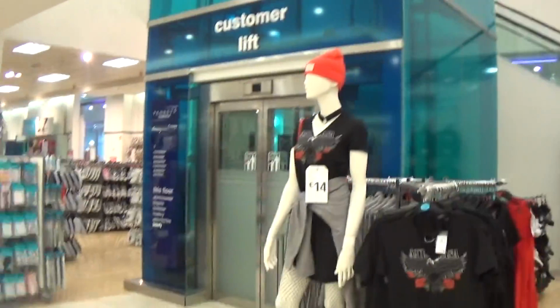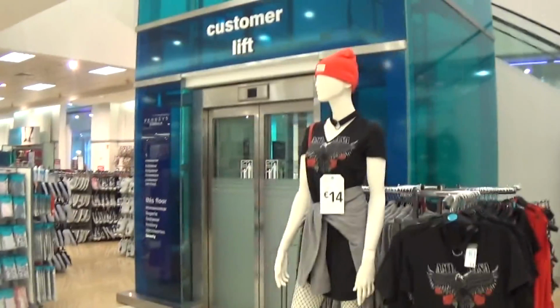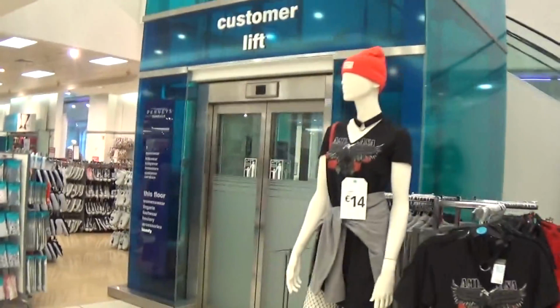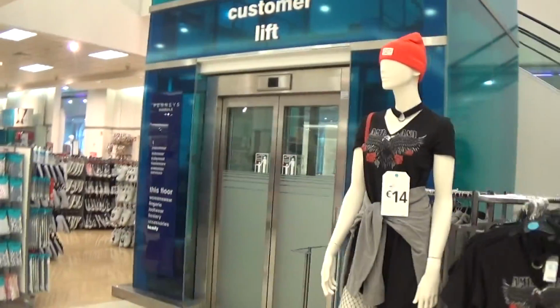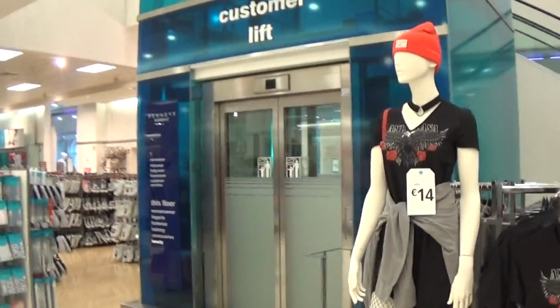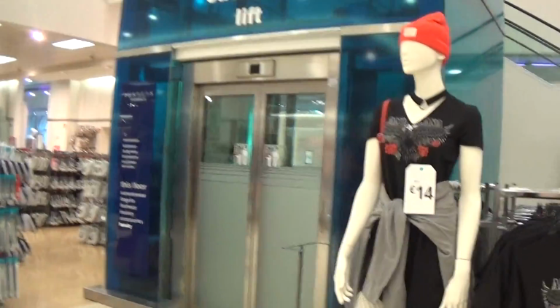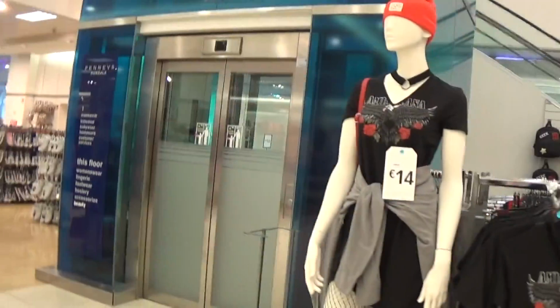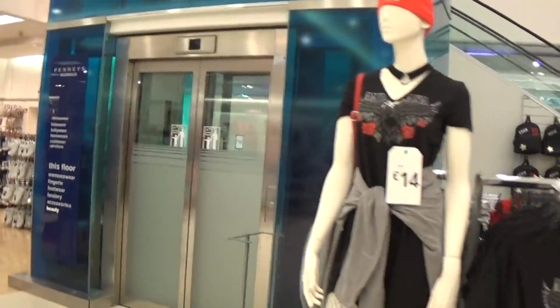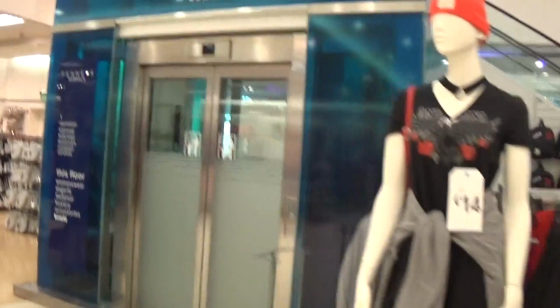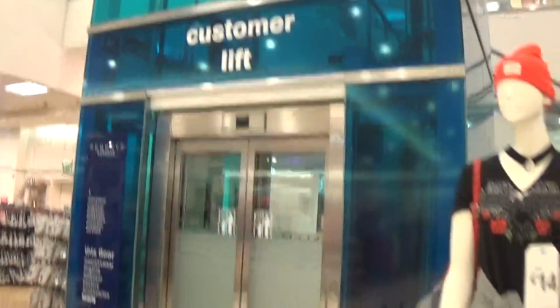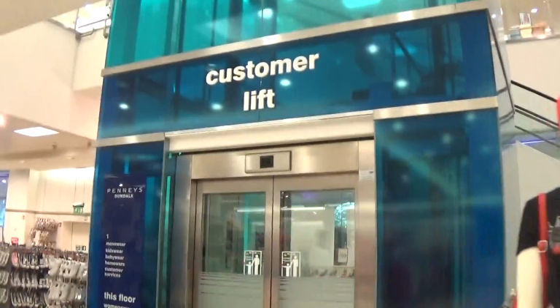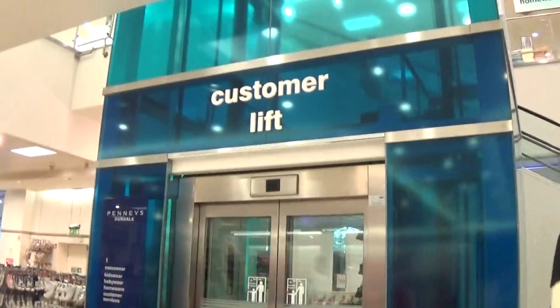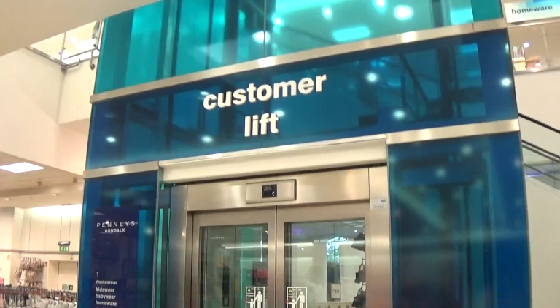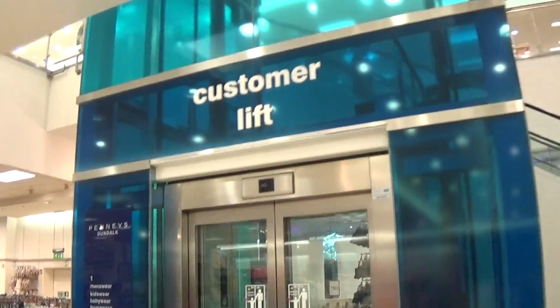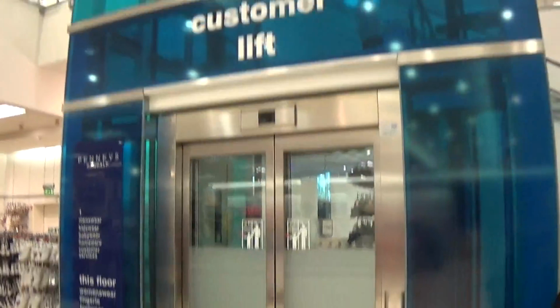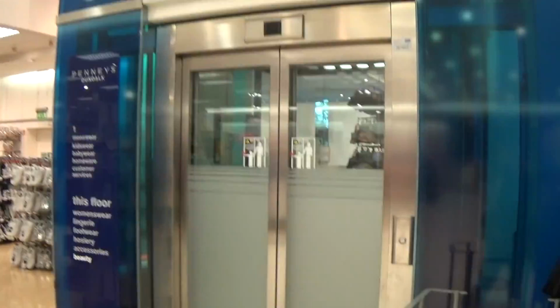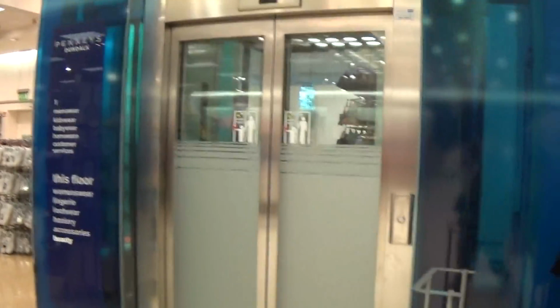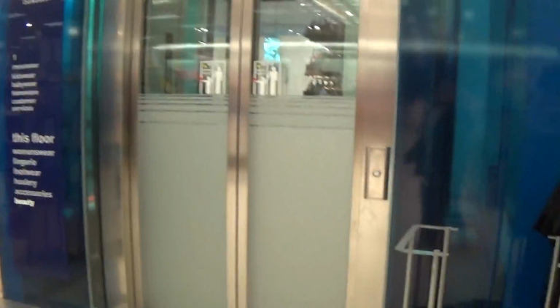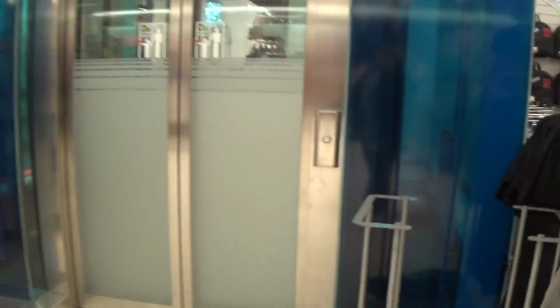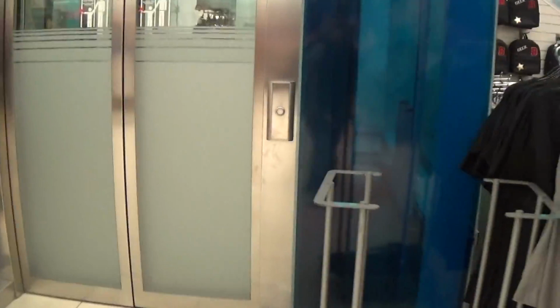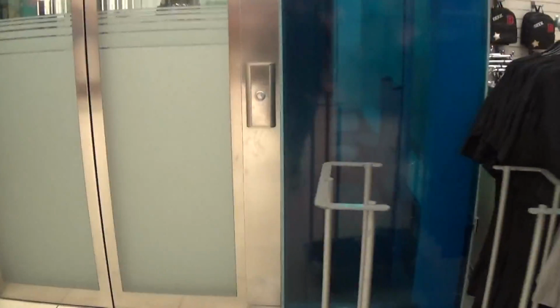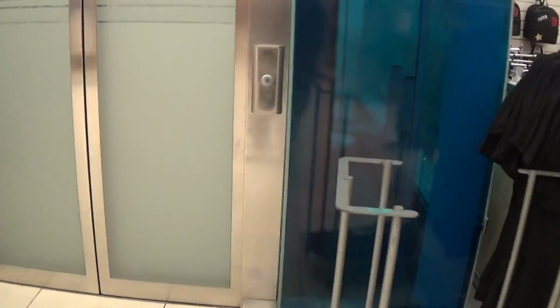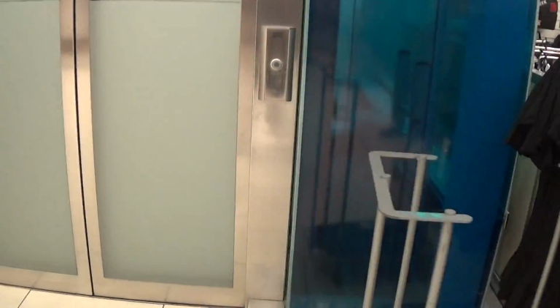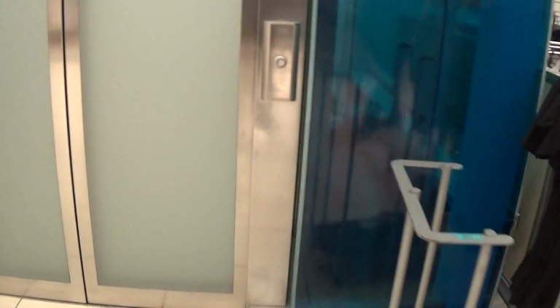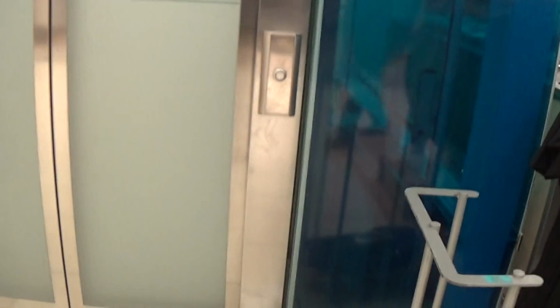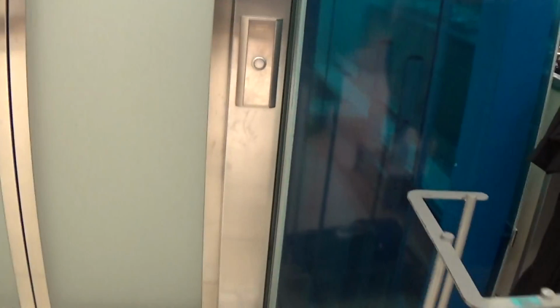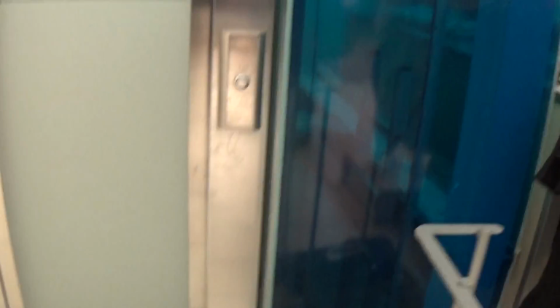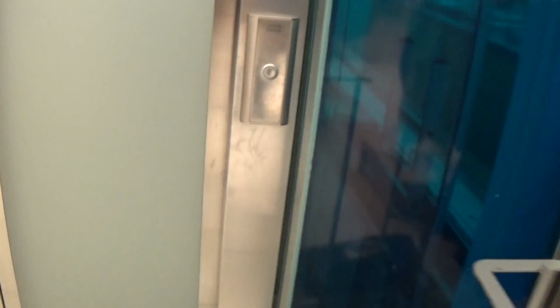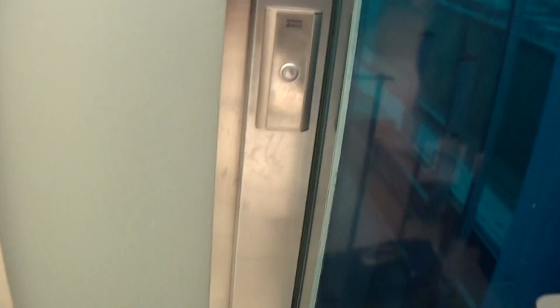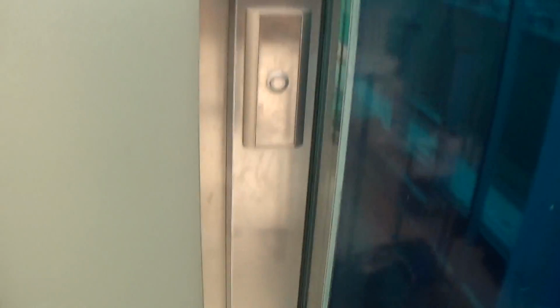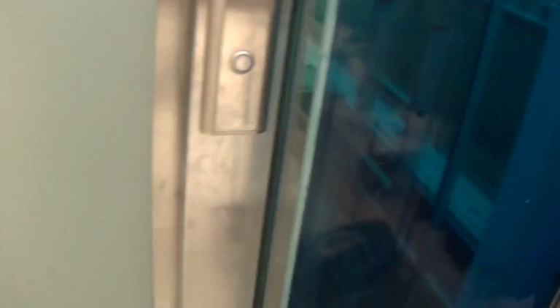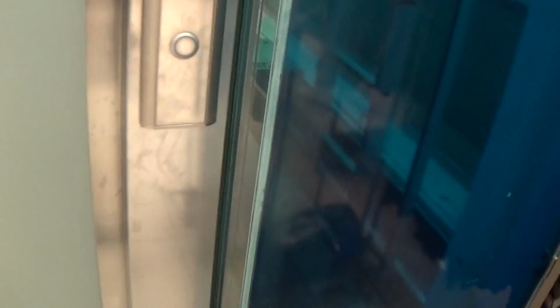This is the elevator at the Paddy's Marshall Shopping Center, Dundalk. It's a Kone EcoDisc.